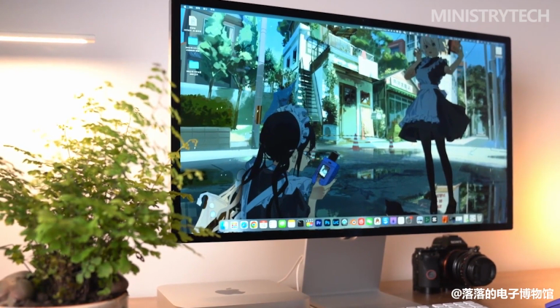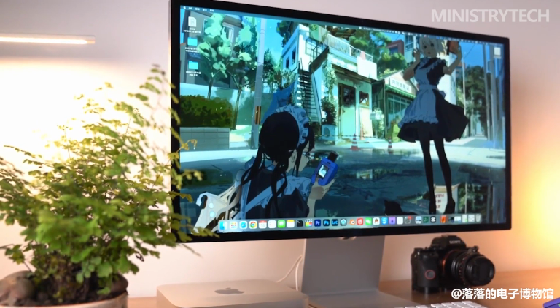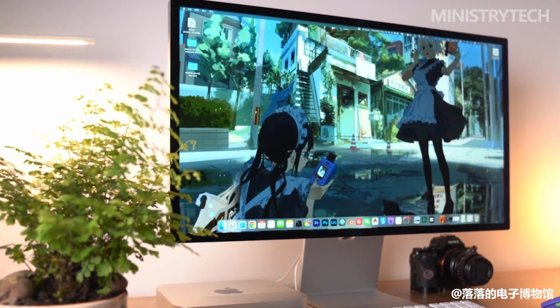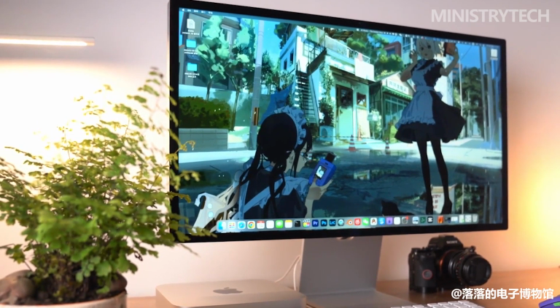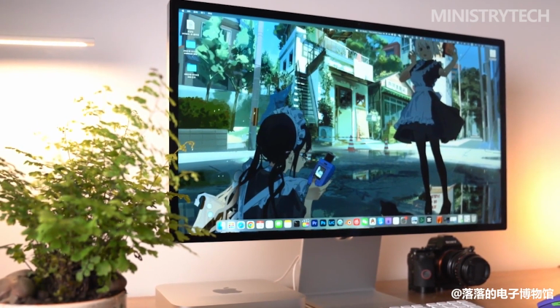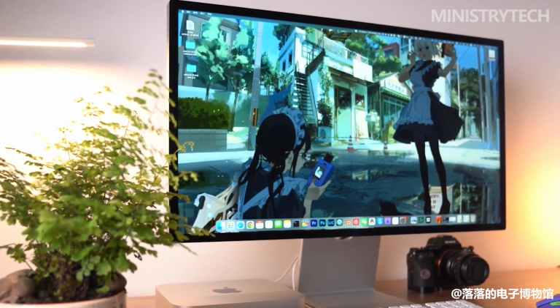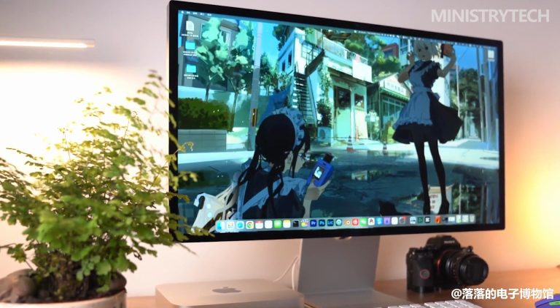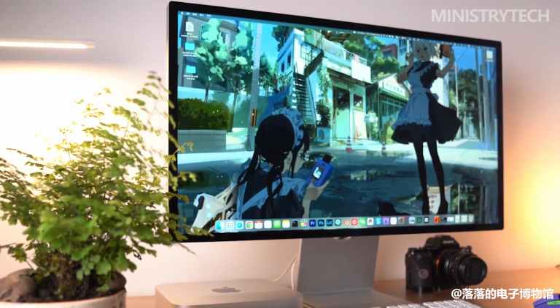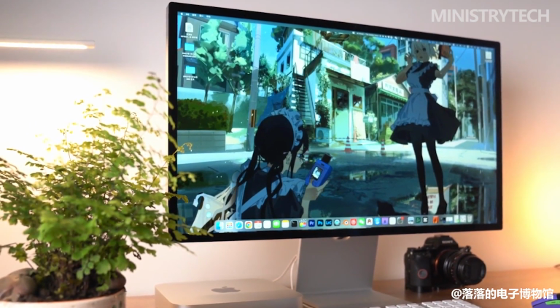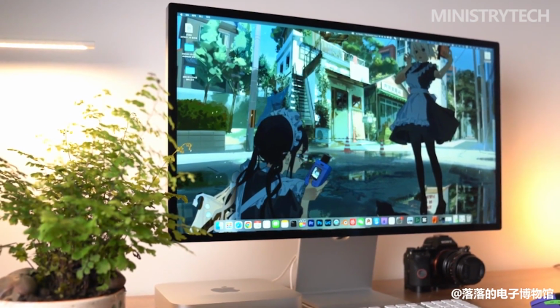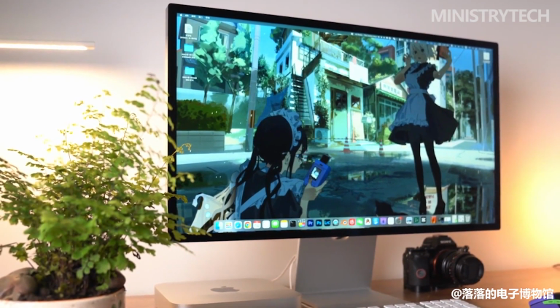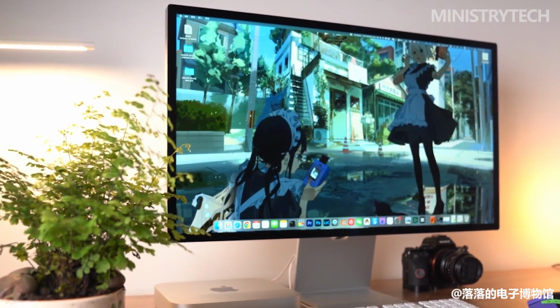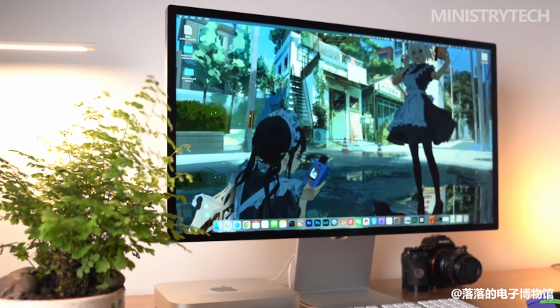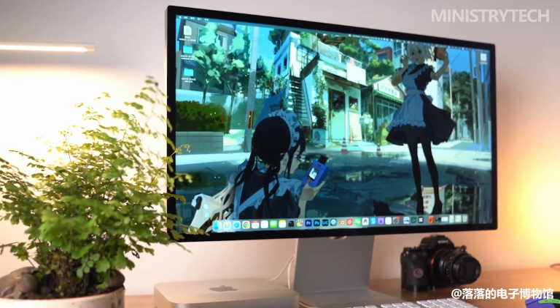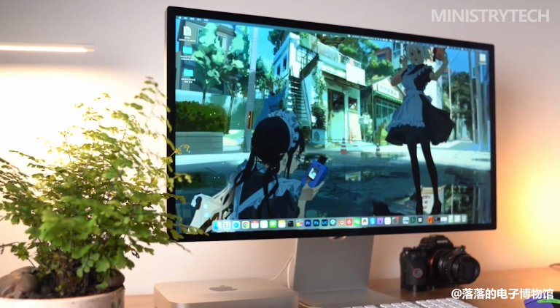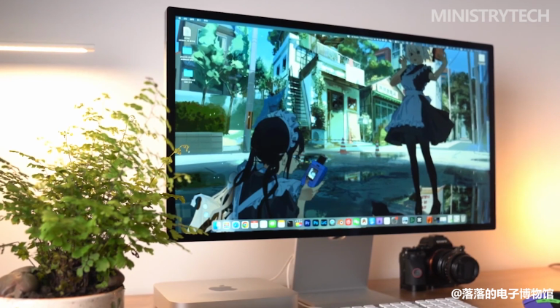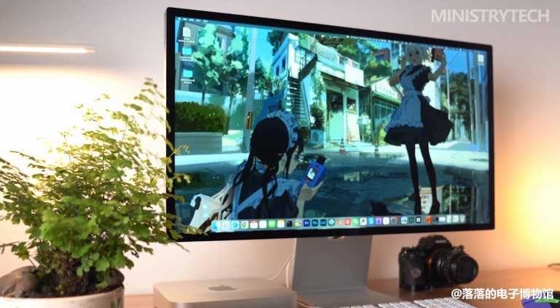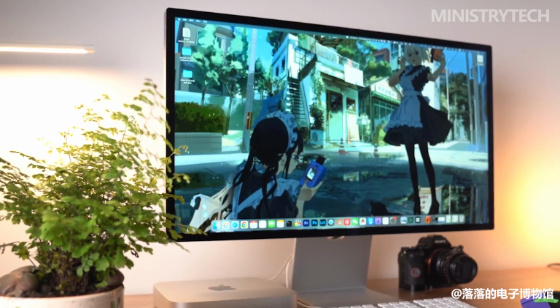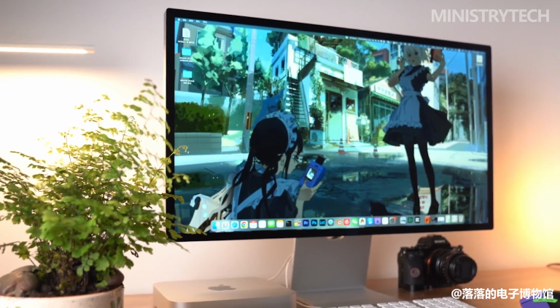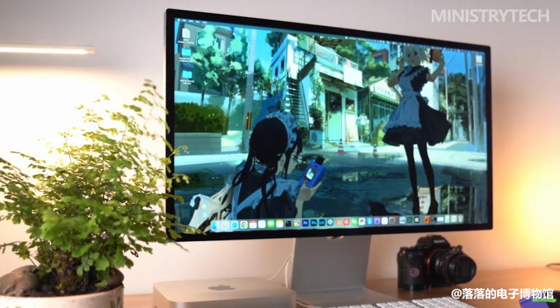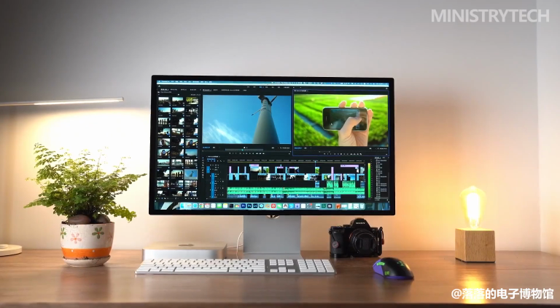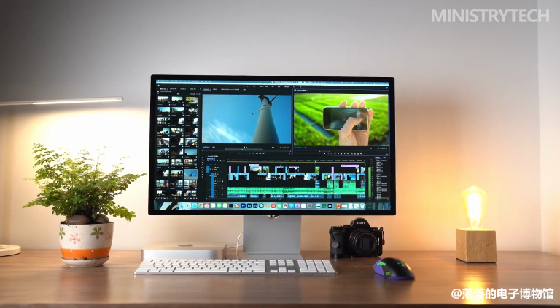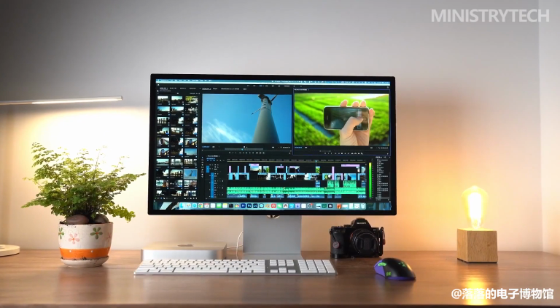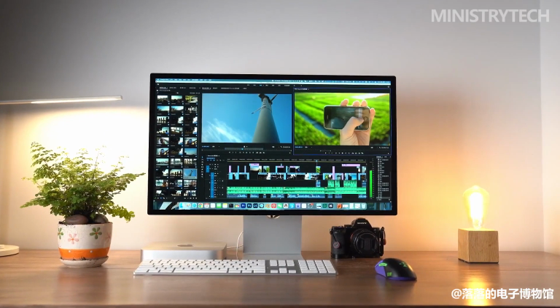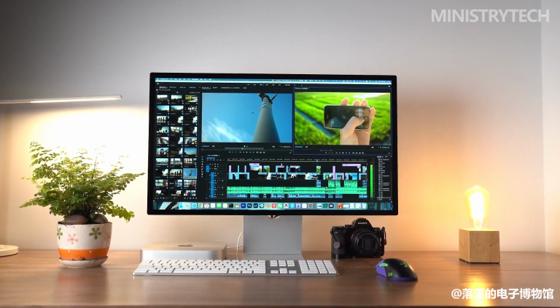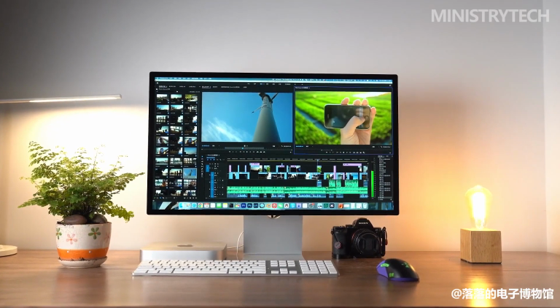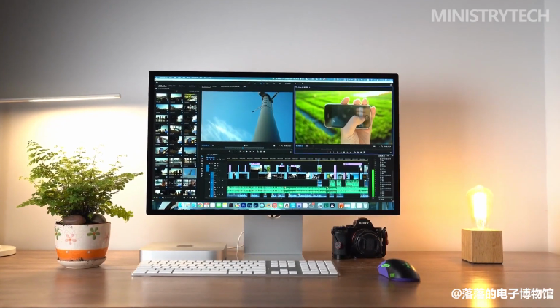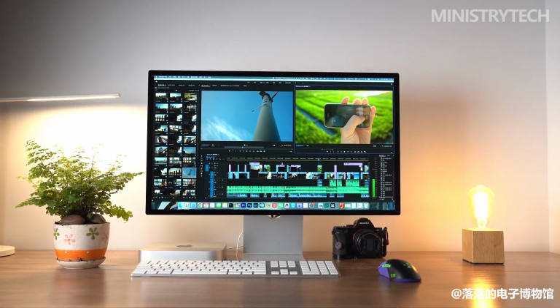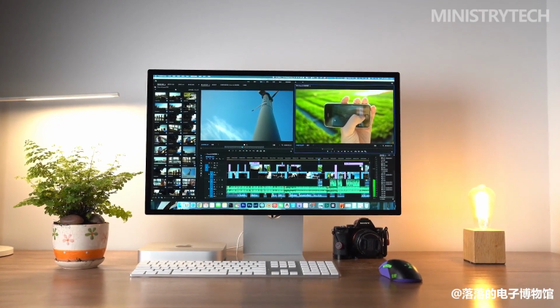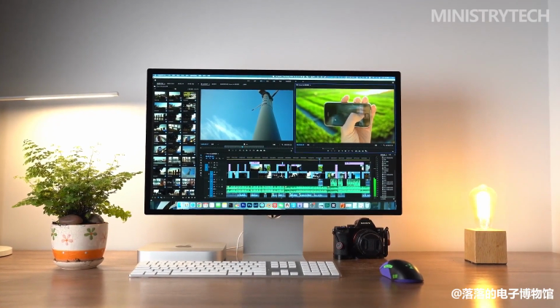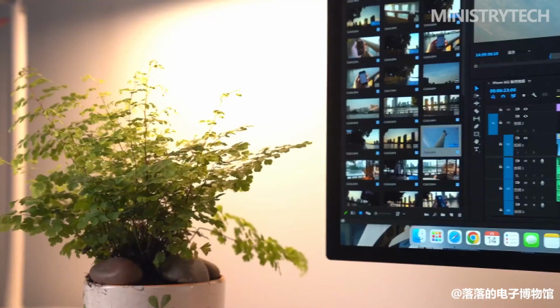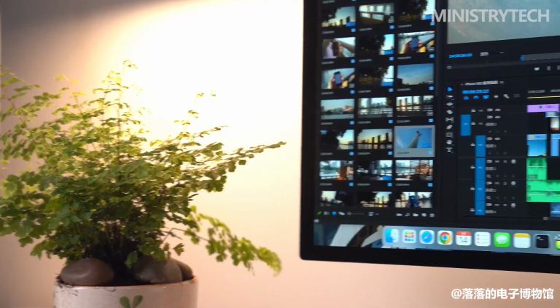What do you think of the new monitor? Write your opinion in the comments below. Thanks for watching, have a nice day and see you soon.